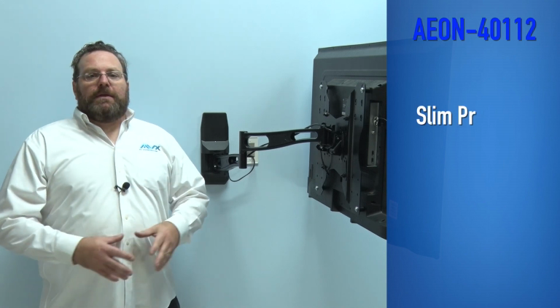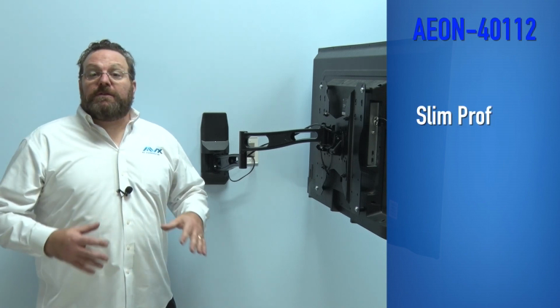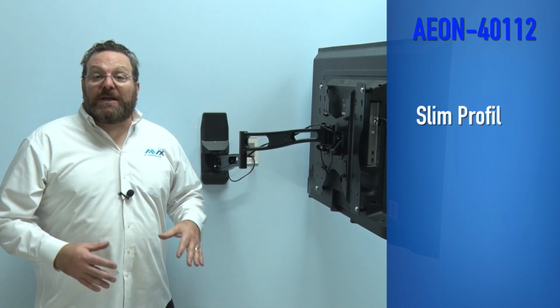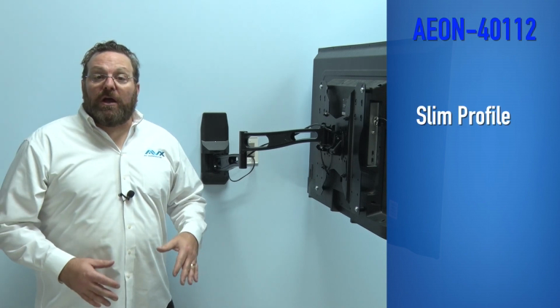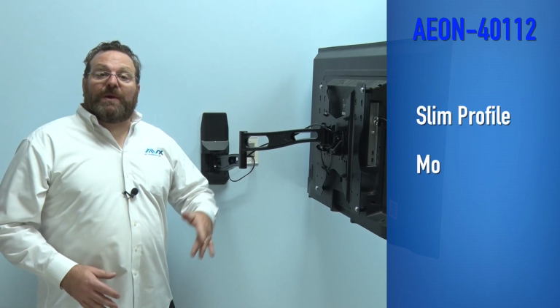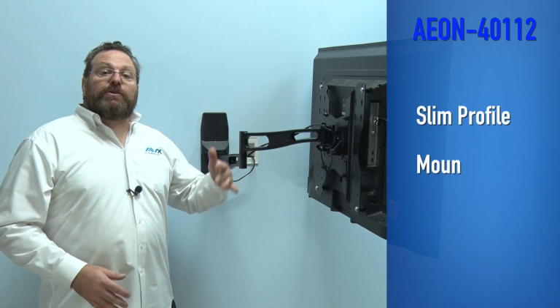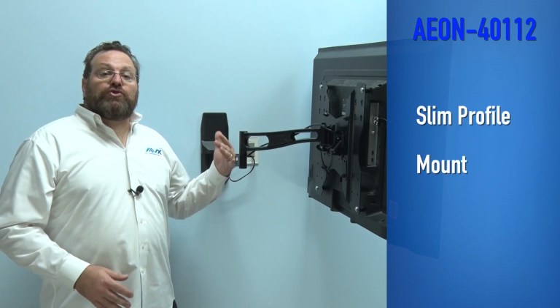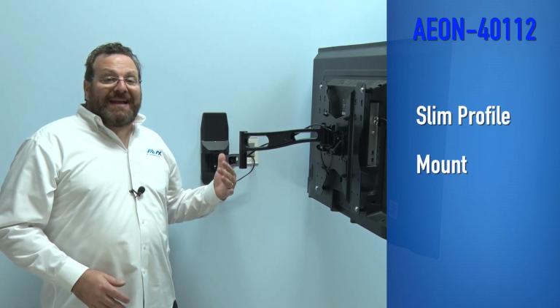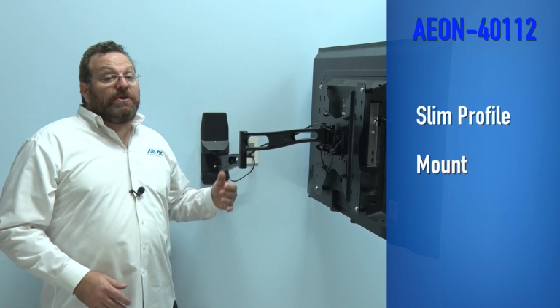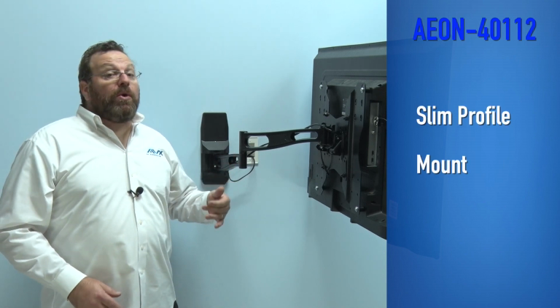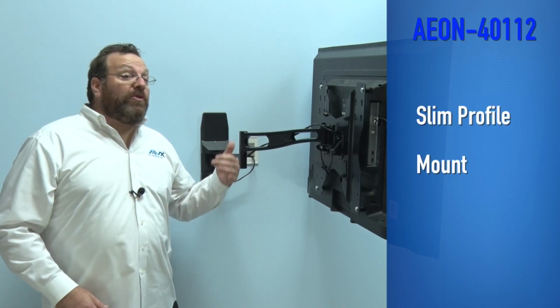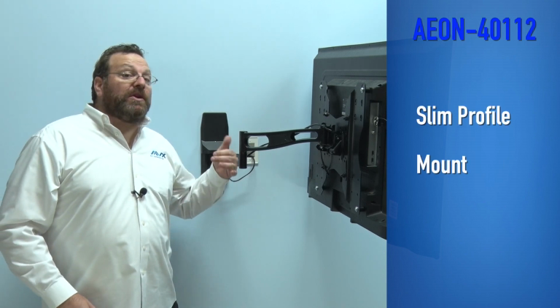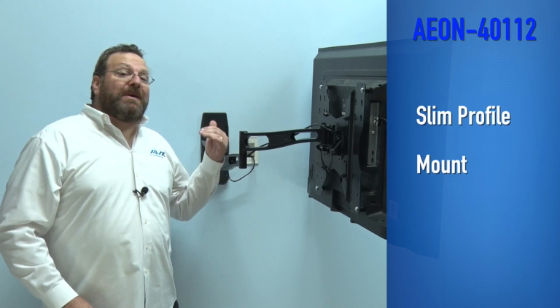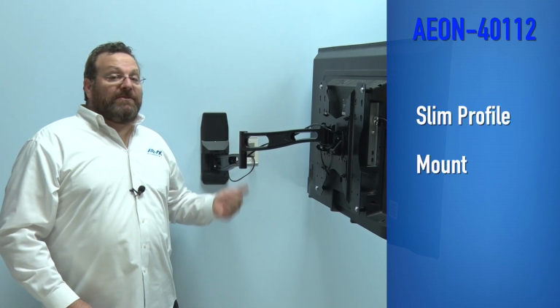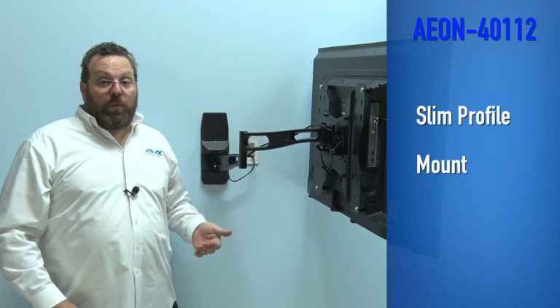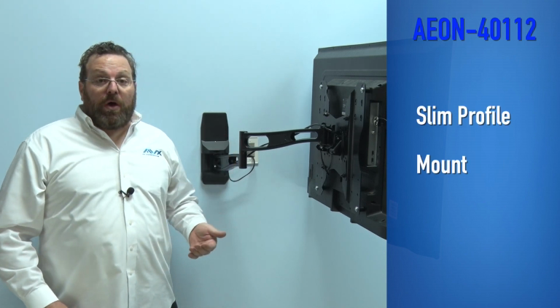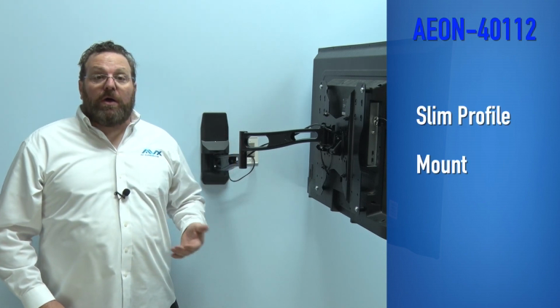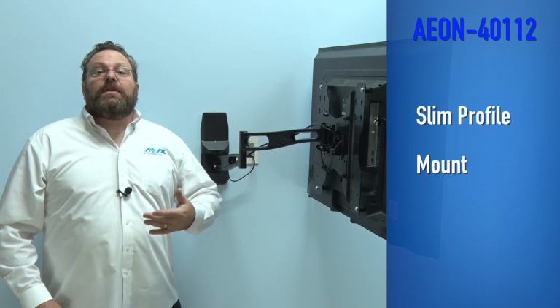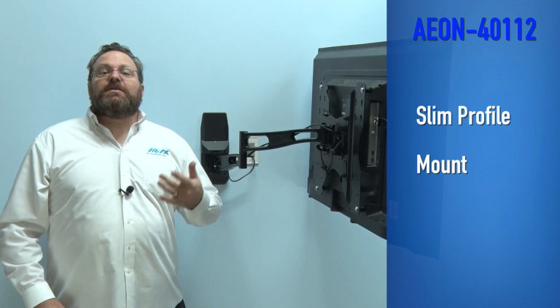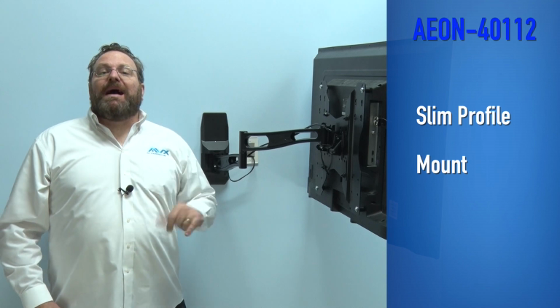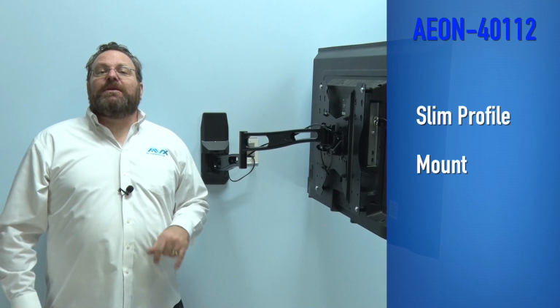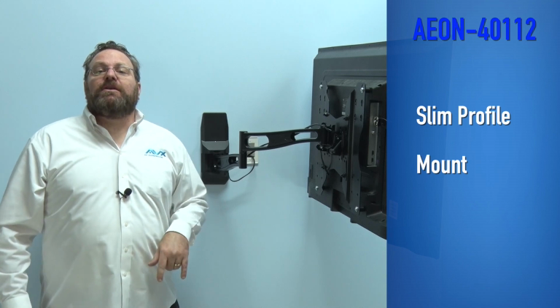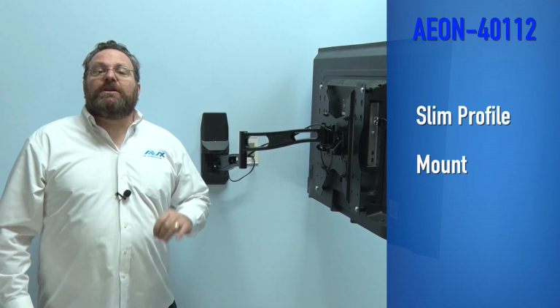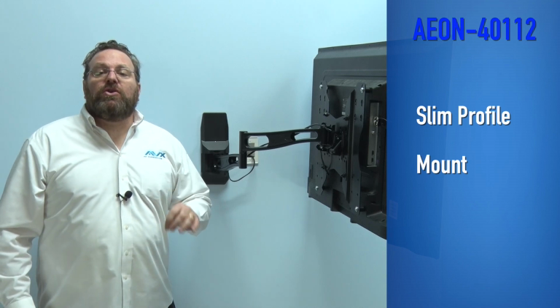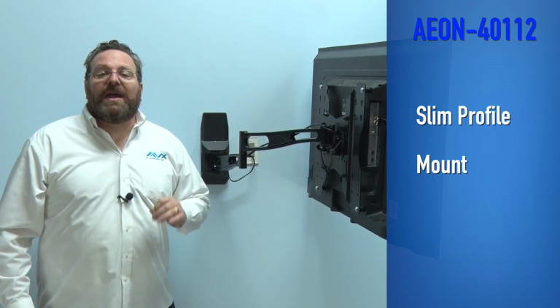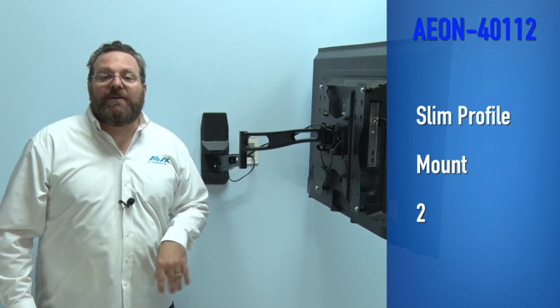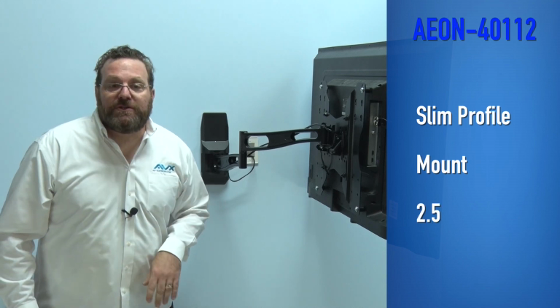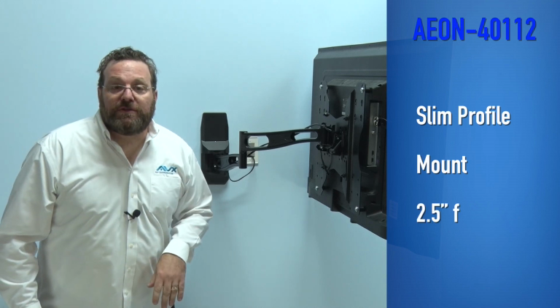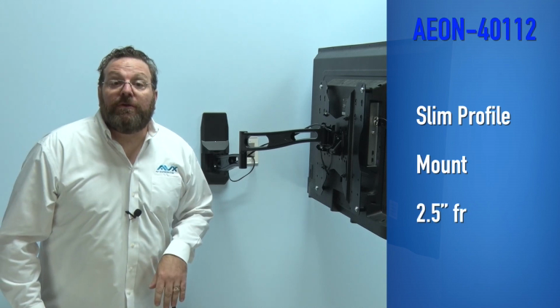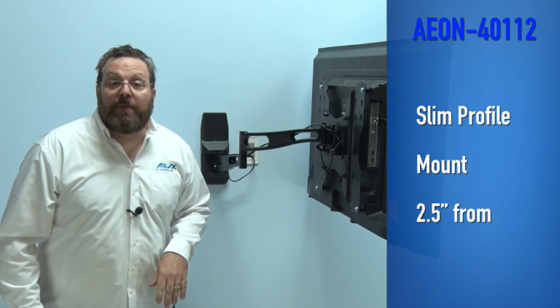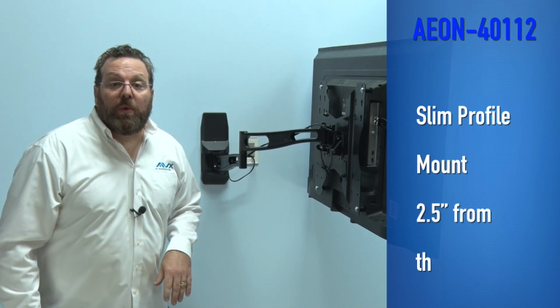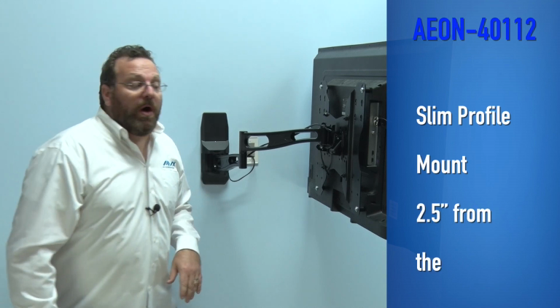This long arm full motion mount can also be considered a slim profile mount. When retracted or folded up against the wall, this mount is nearly 2 and a half inches from the wall.